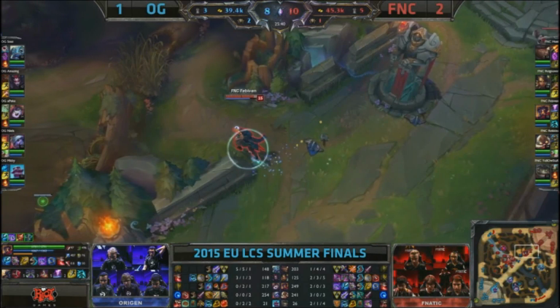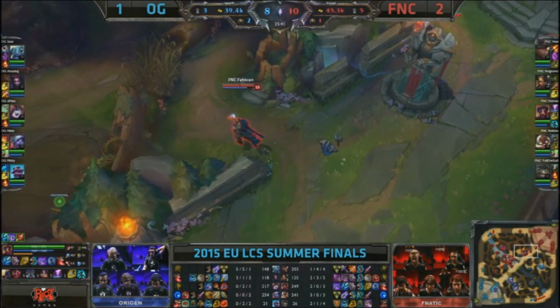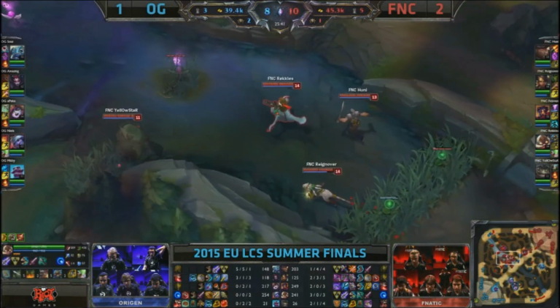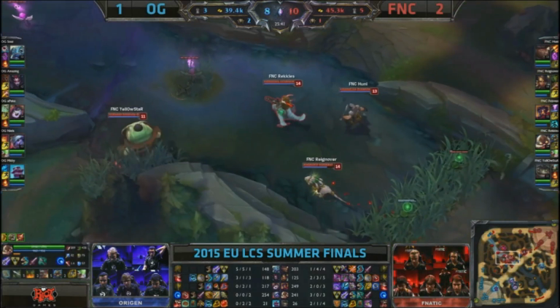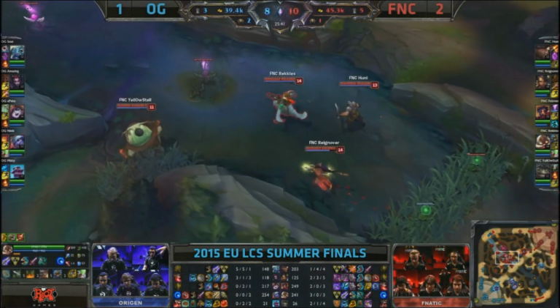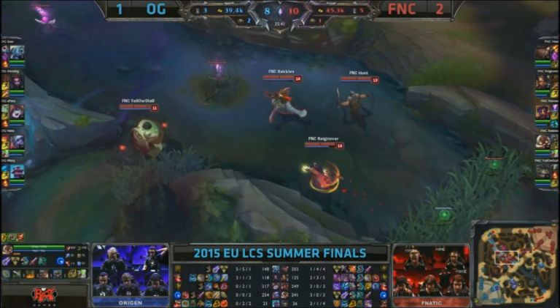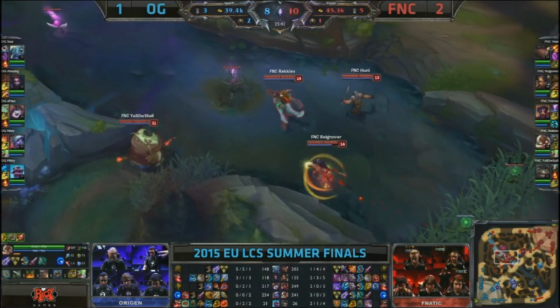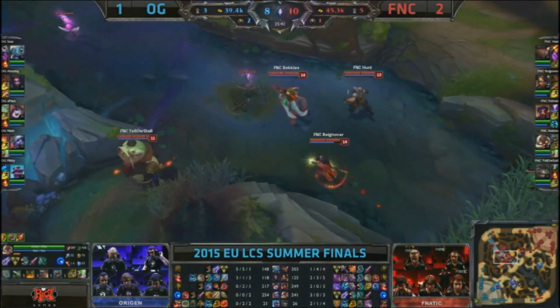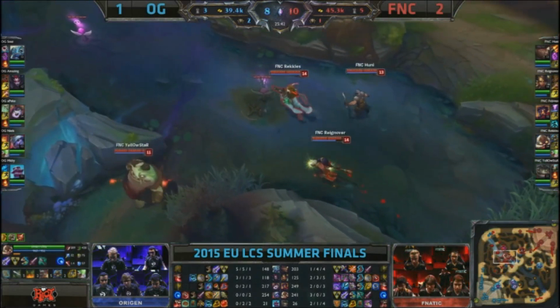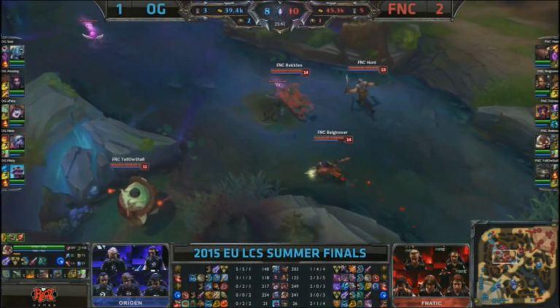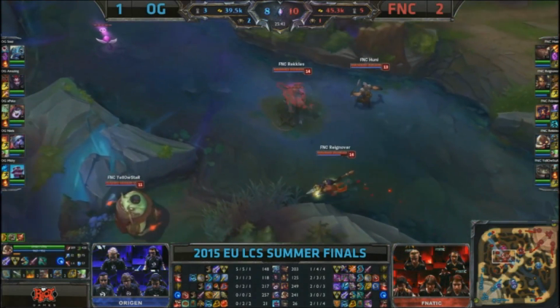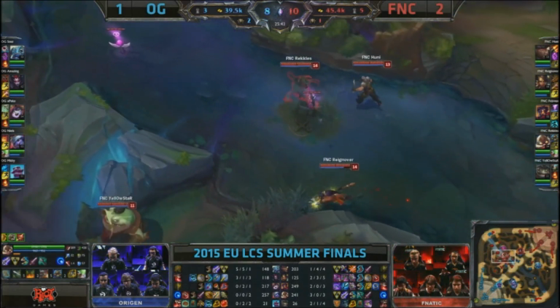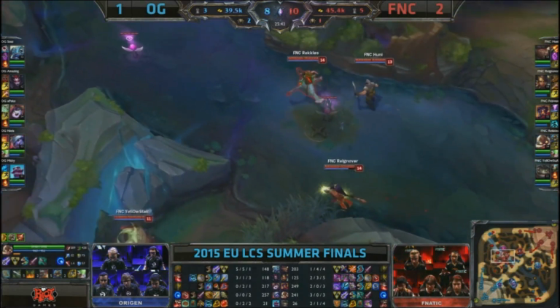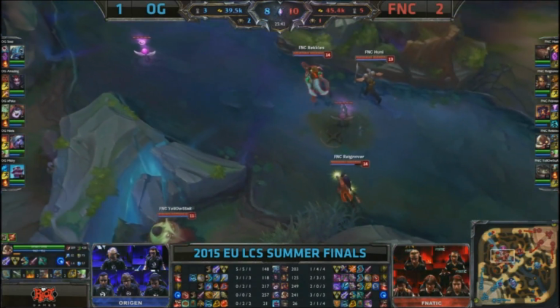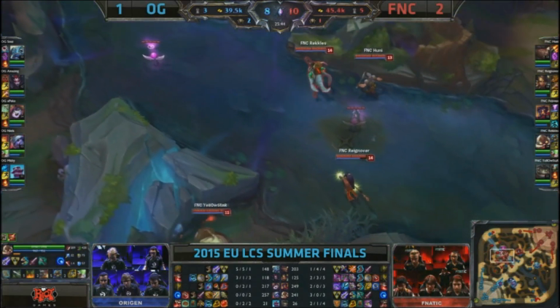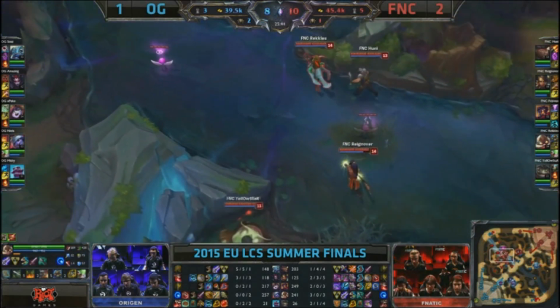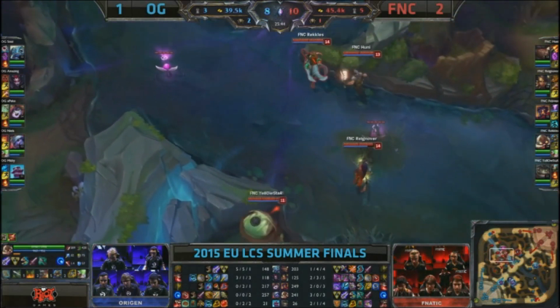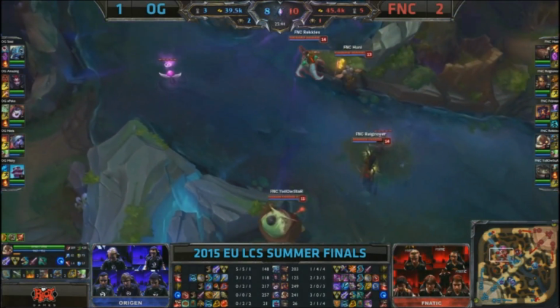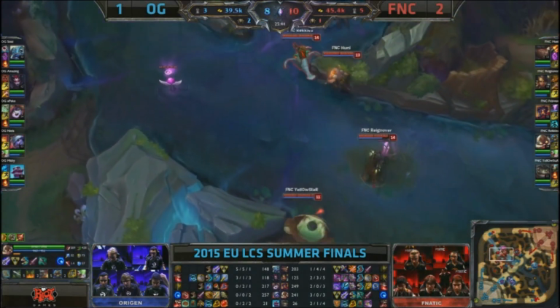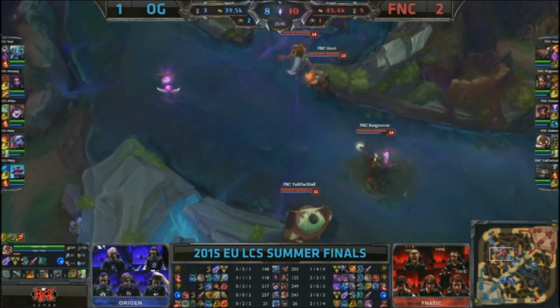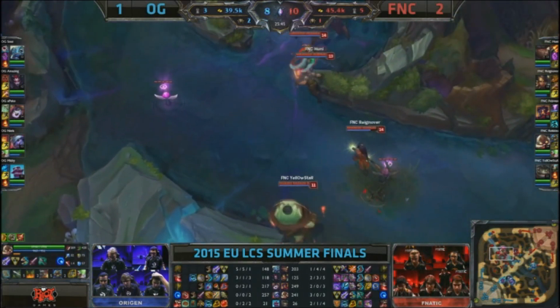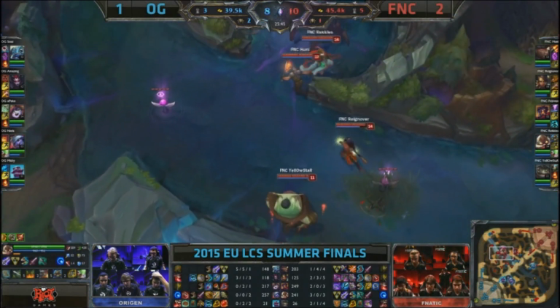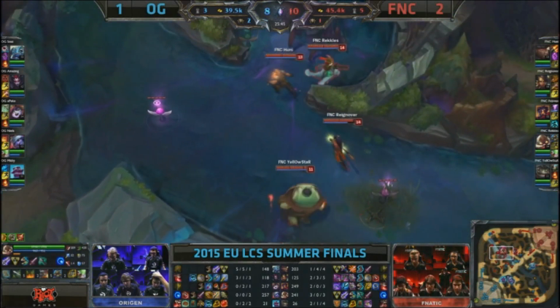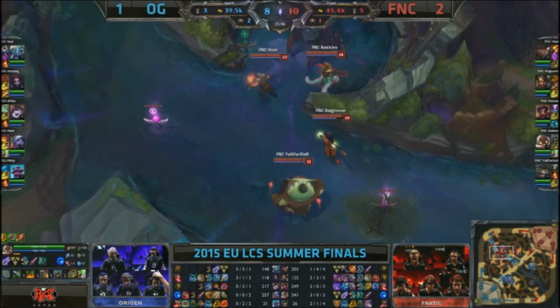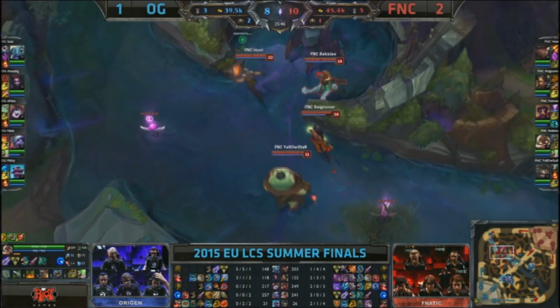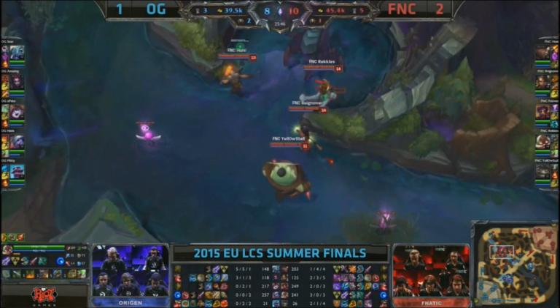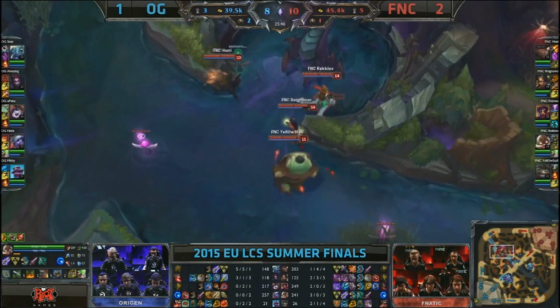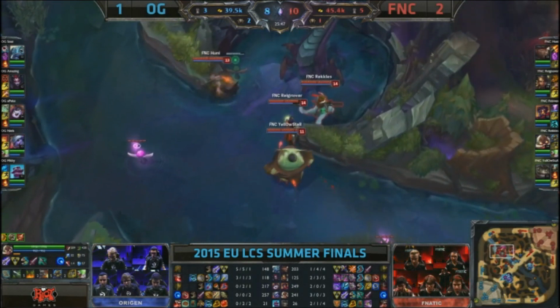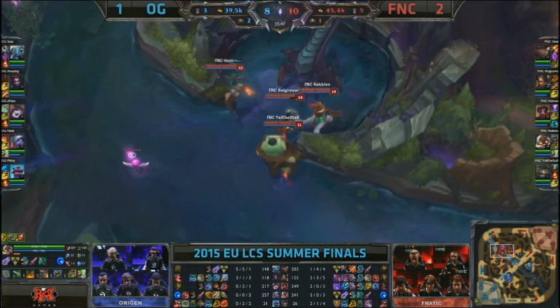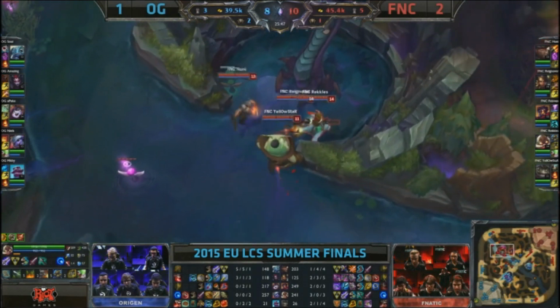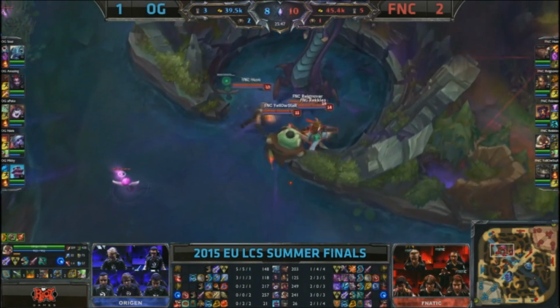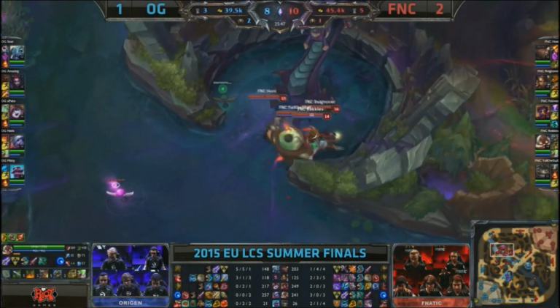Man, Fnatic with textbook play. Push out mid lane, move into Baron area, drop your peekboards, deny vision, move into mid lane again, push it out, then return to the Baron.